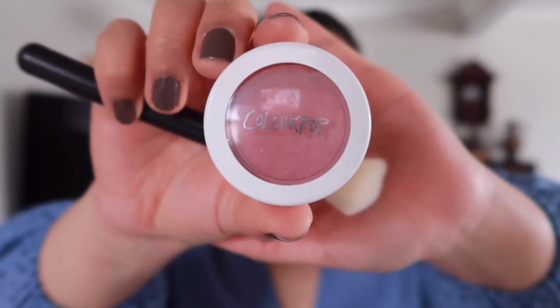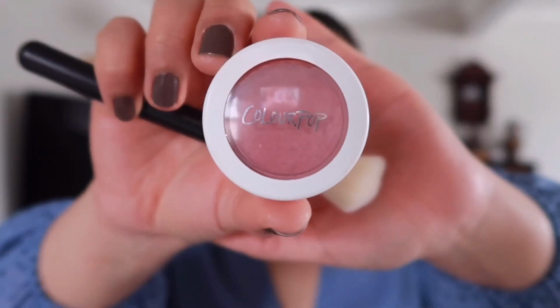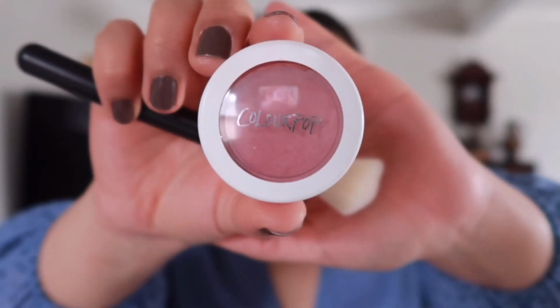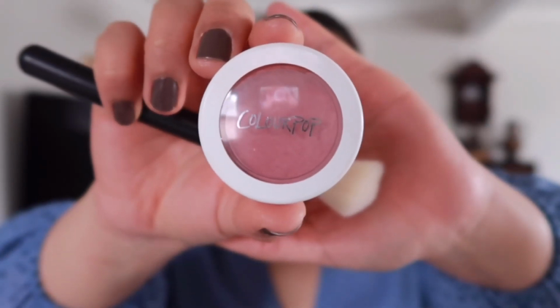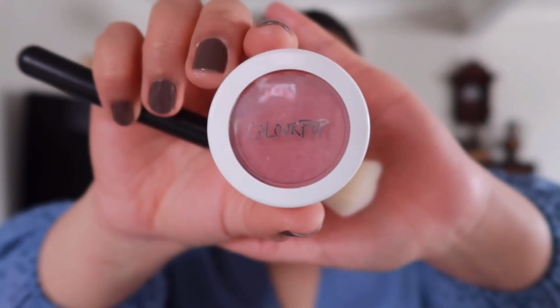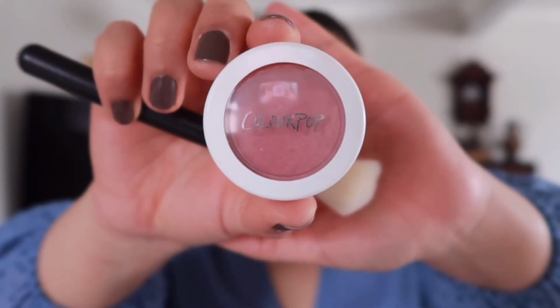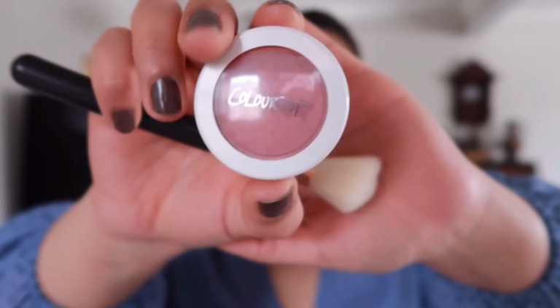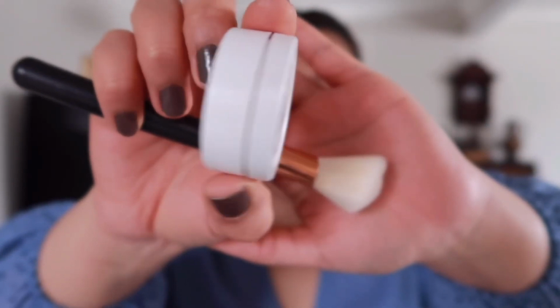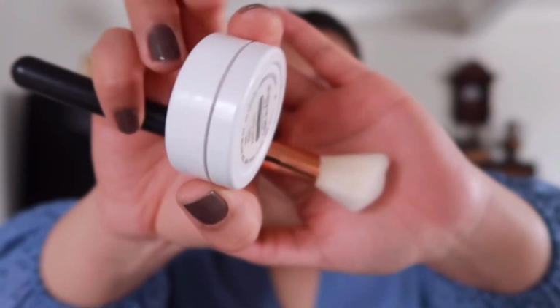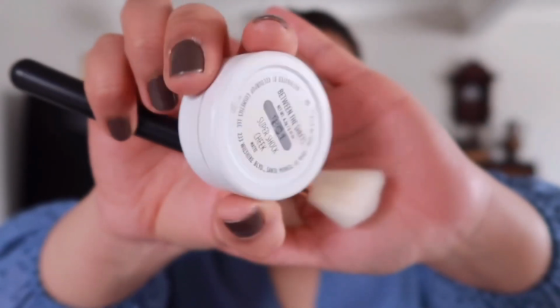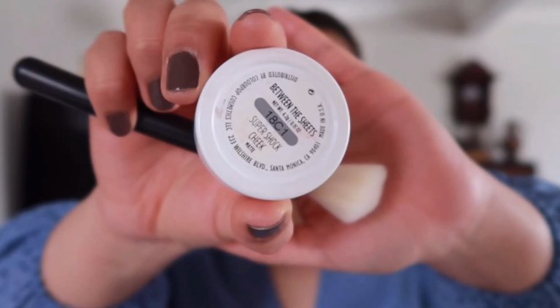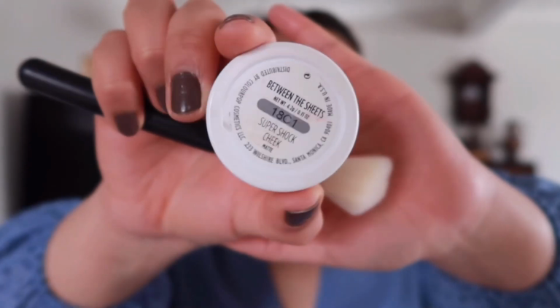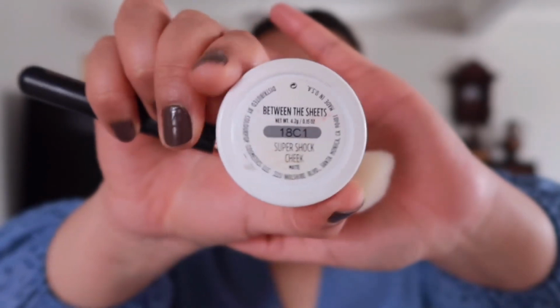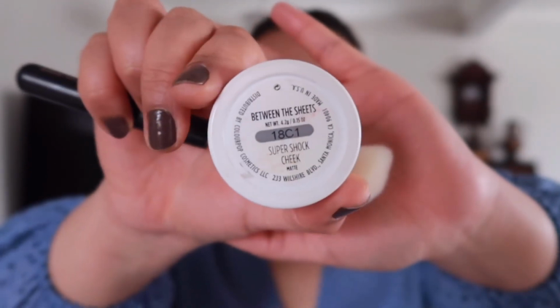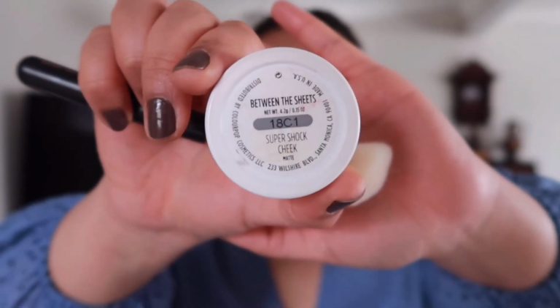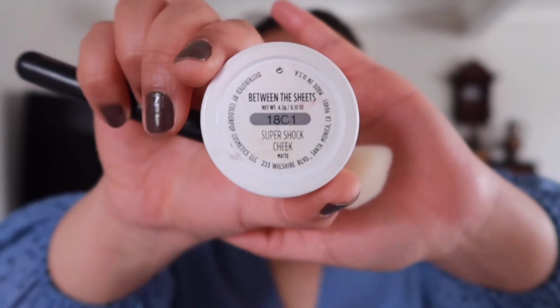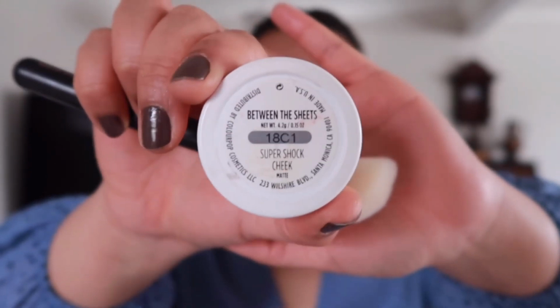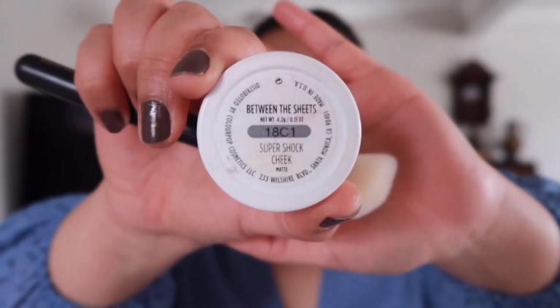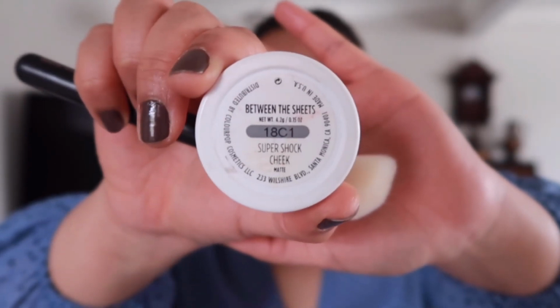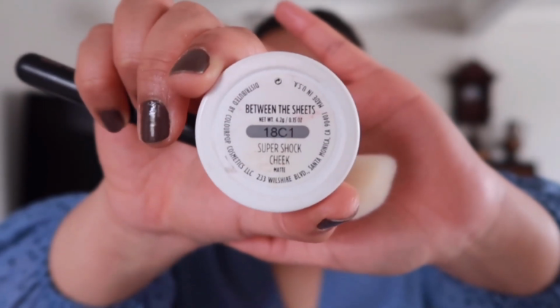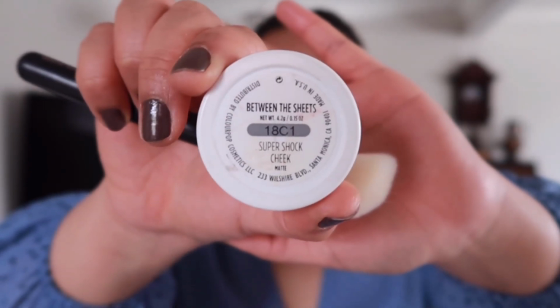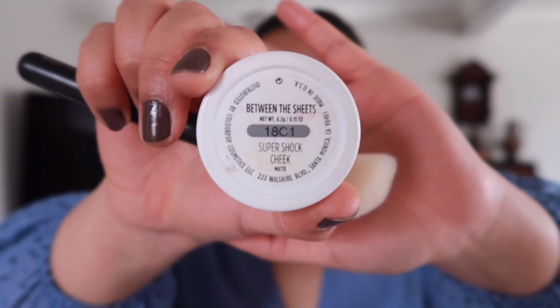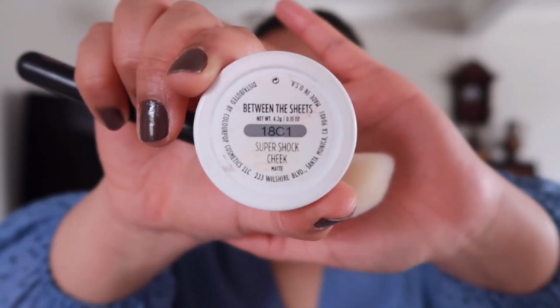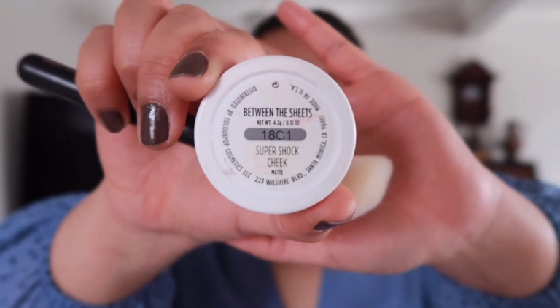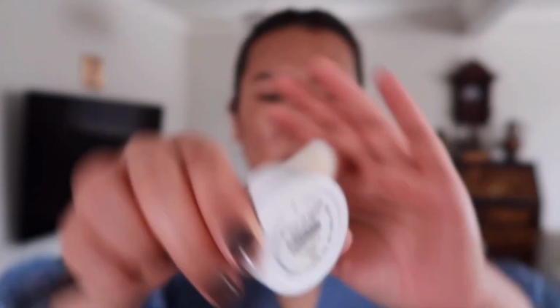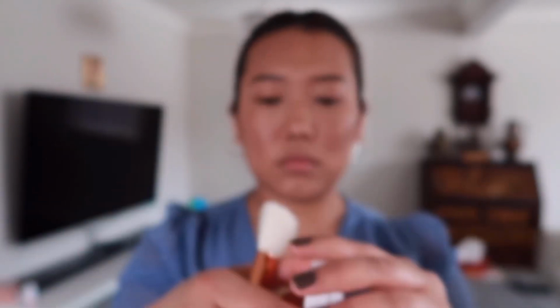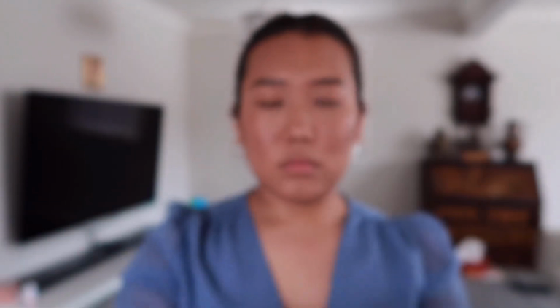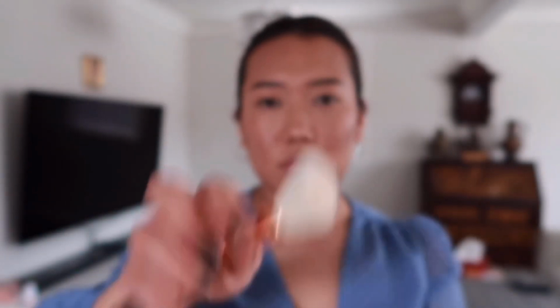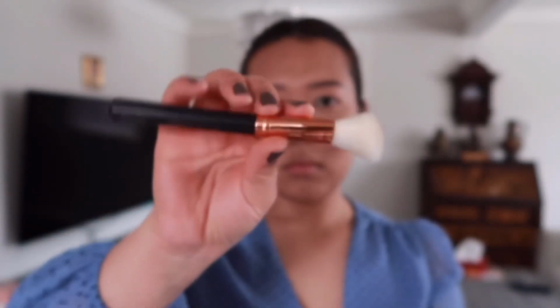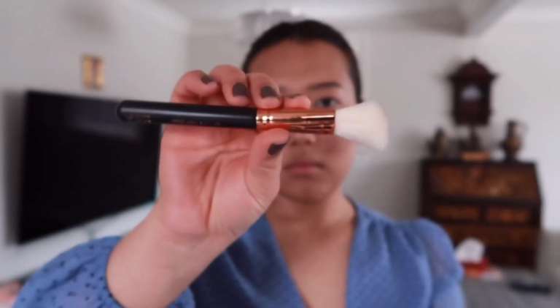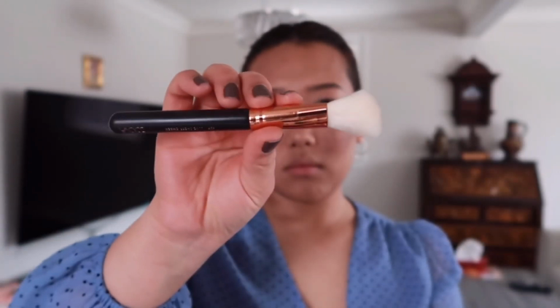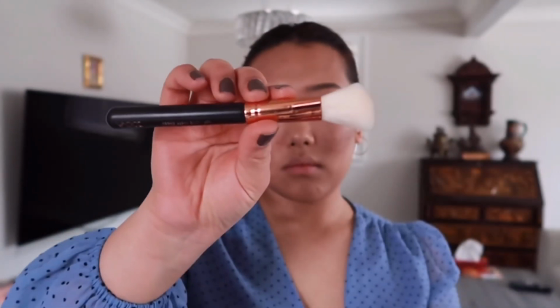For my blush I'm using this Colourpop blush in shade Between the Sheets, and I'm going to apply it with my blush brush.